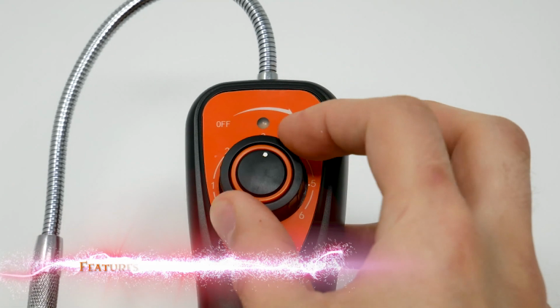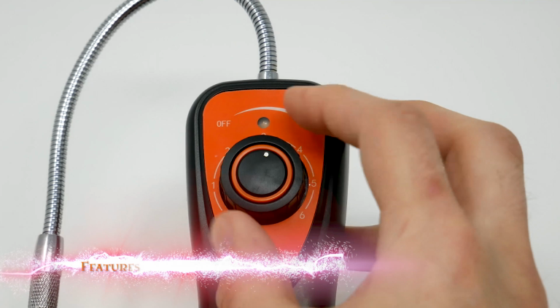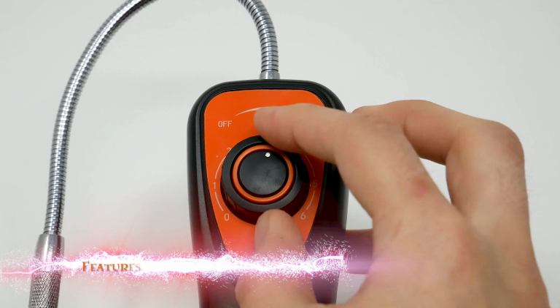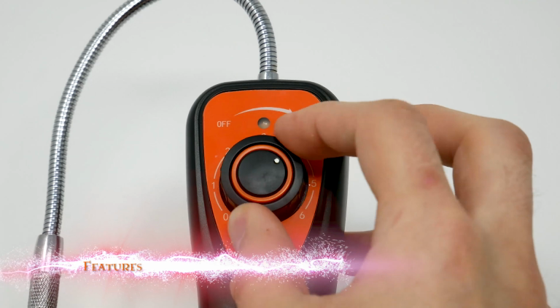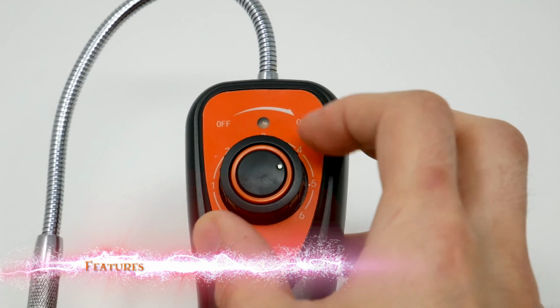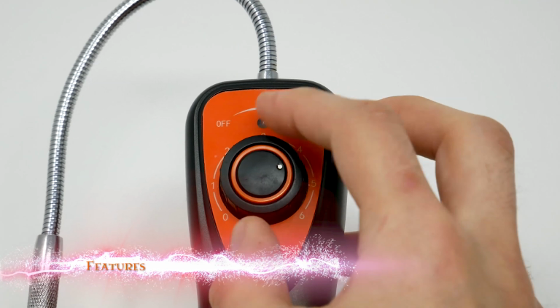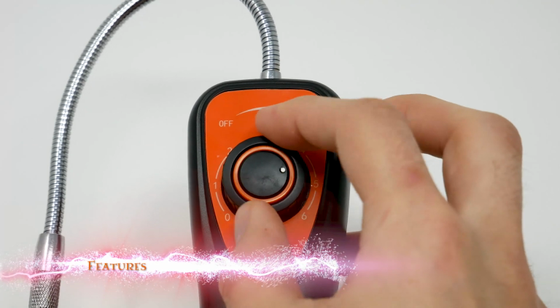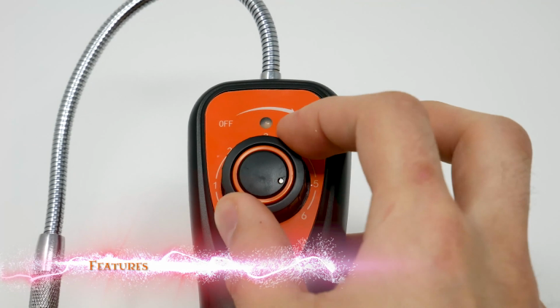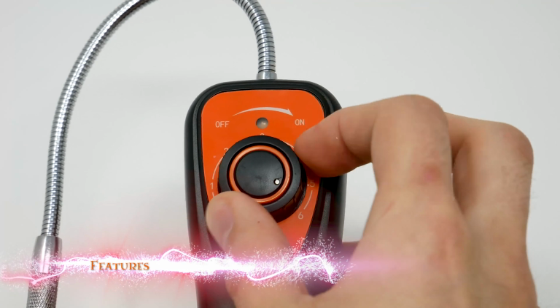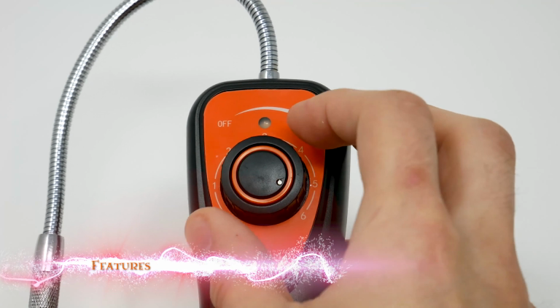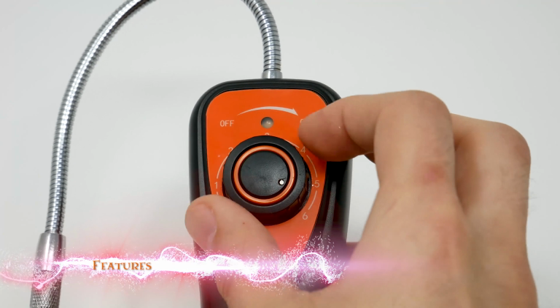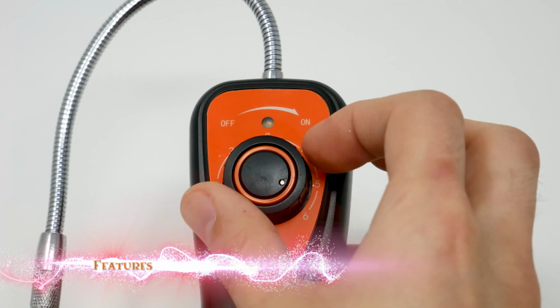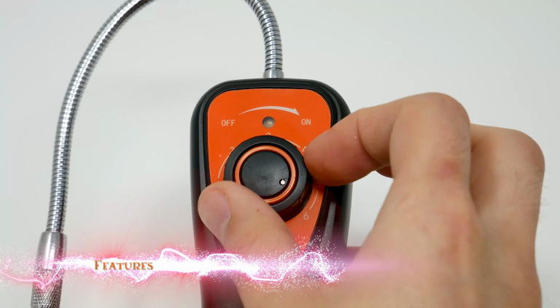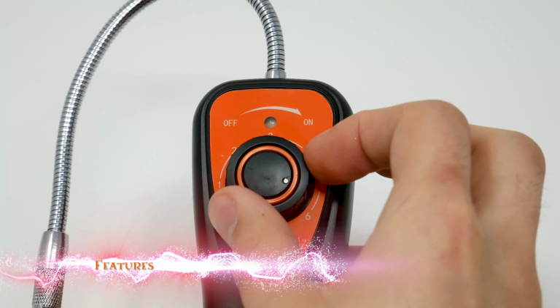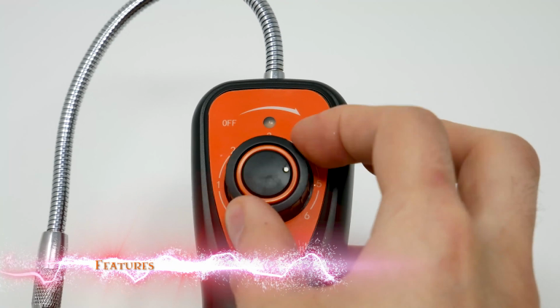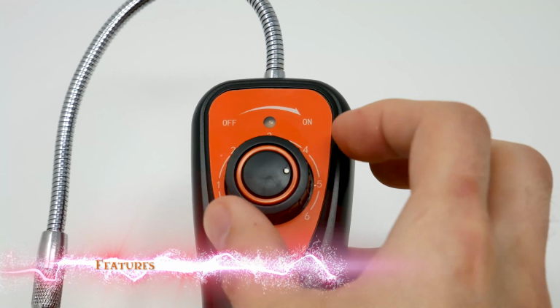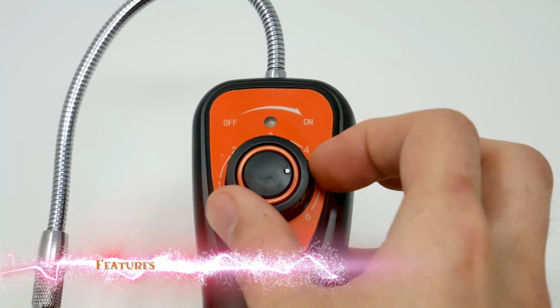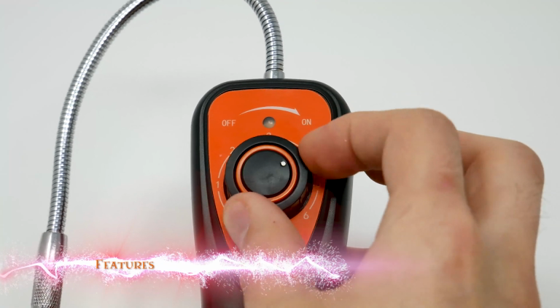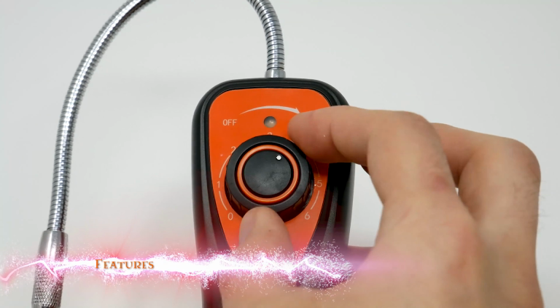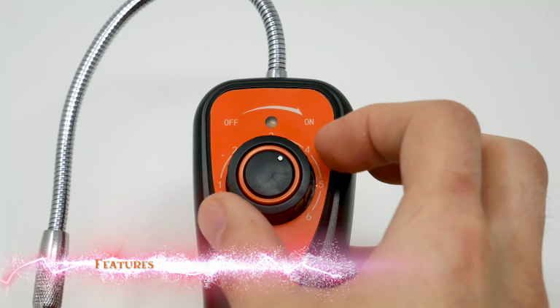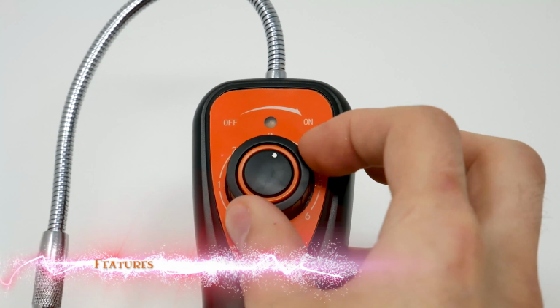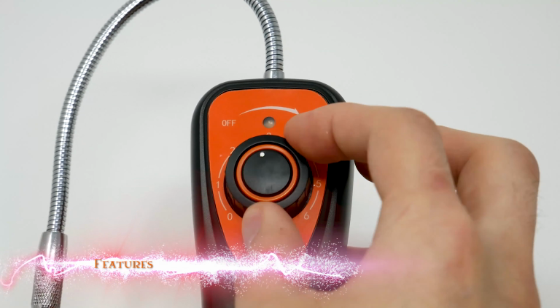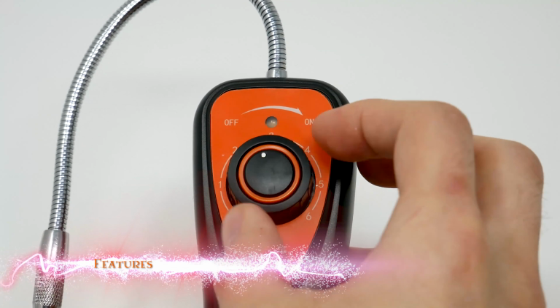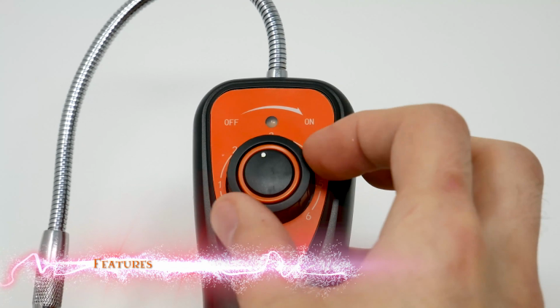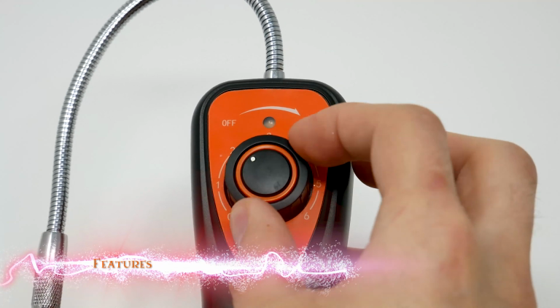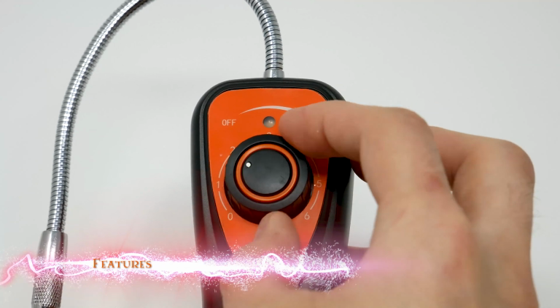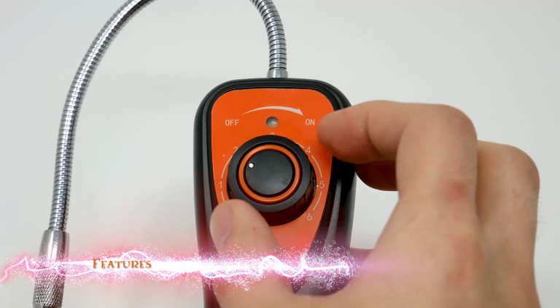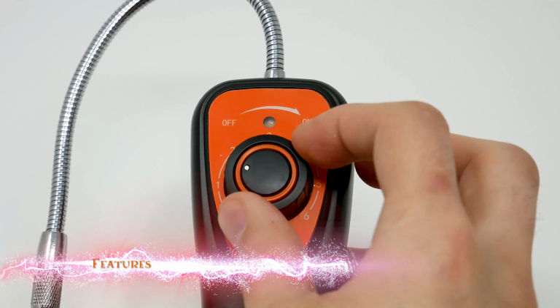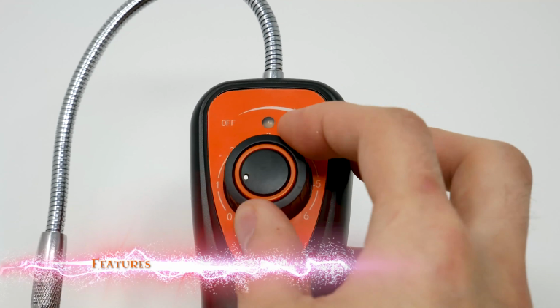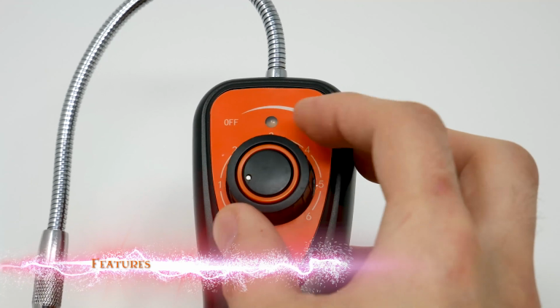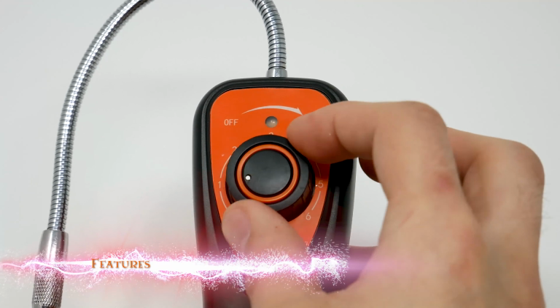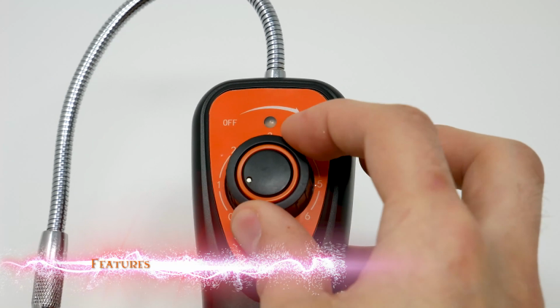So we're going to look at the features. It has a 0 to 6 sensitivity range.